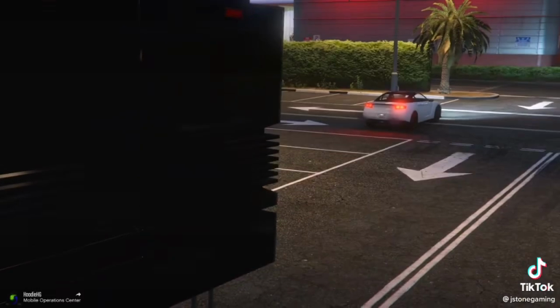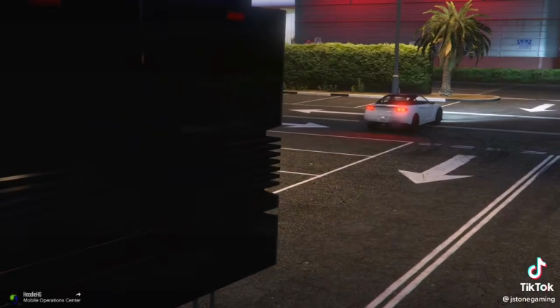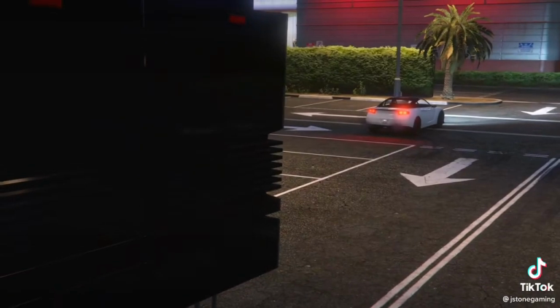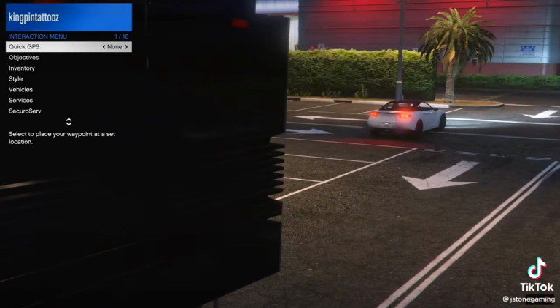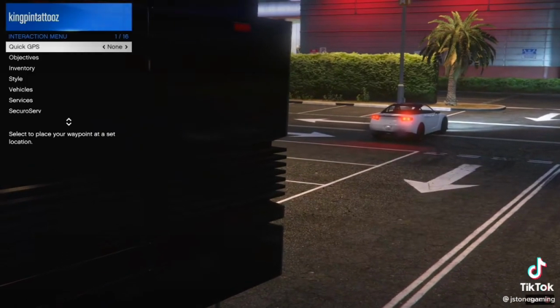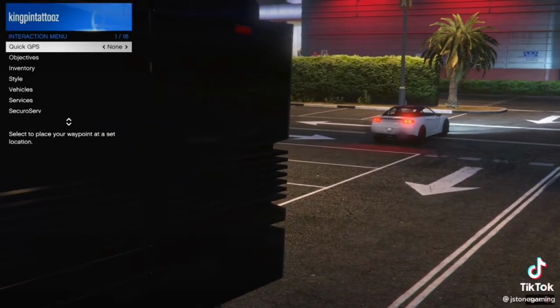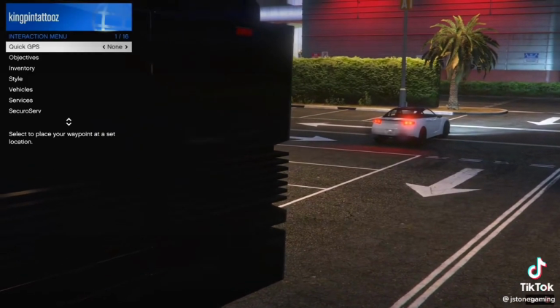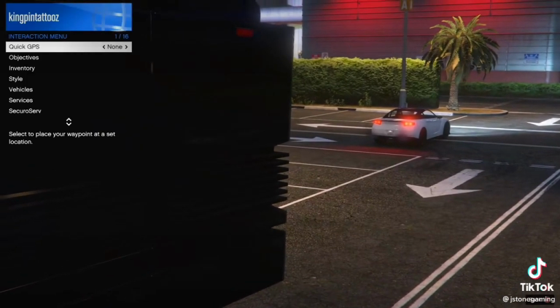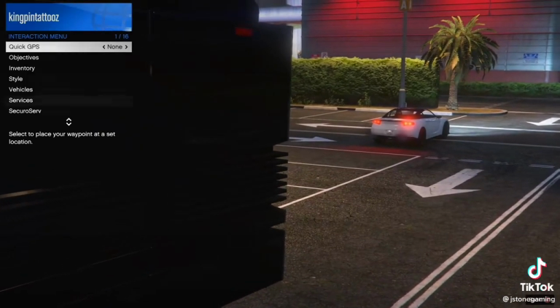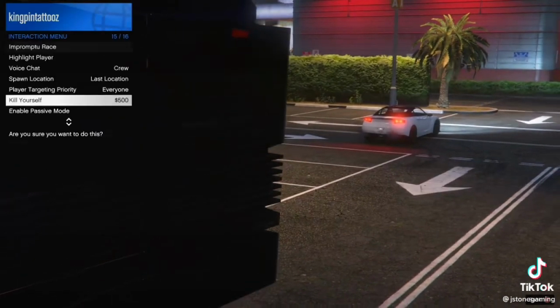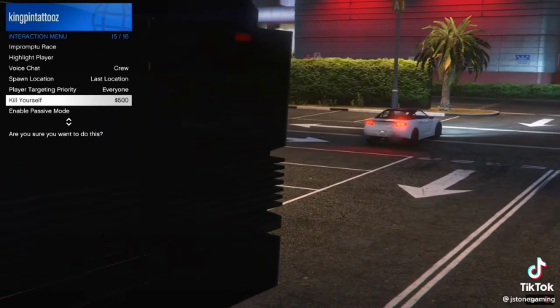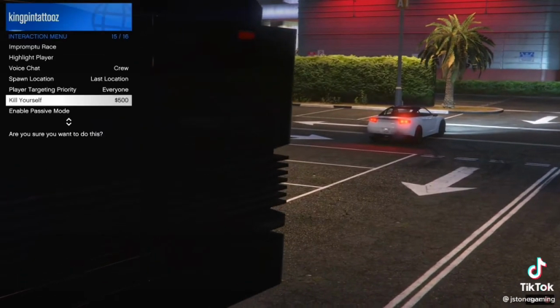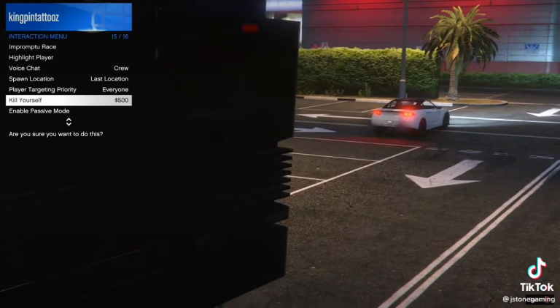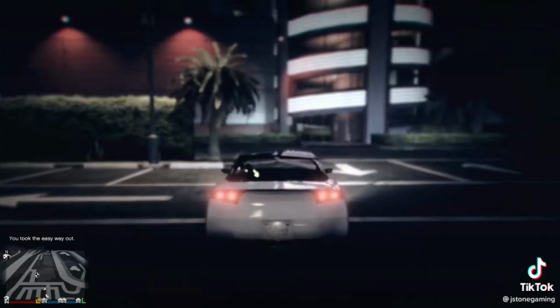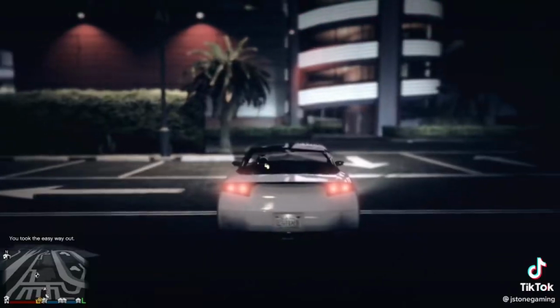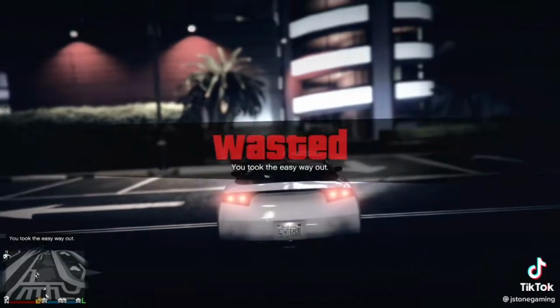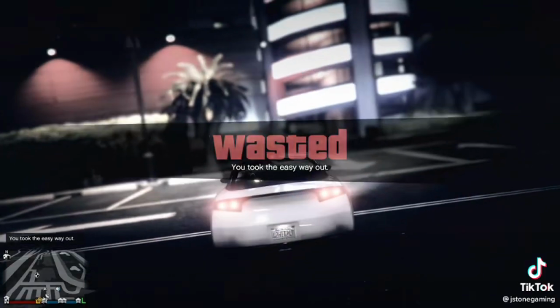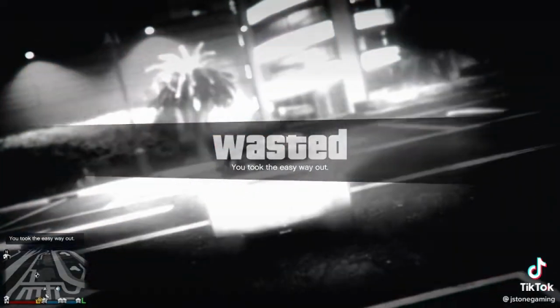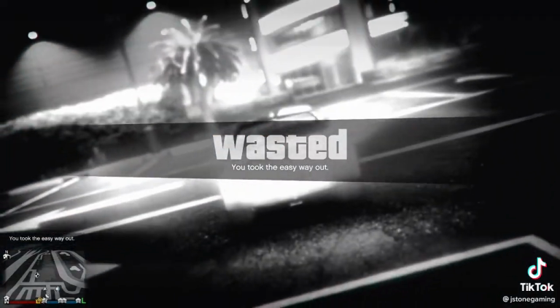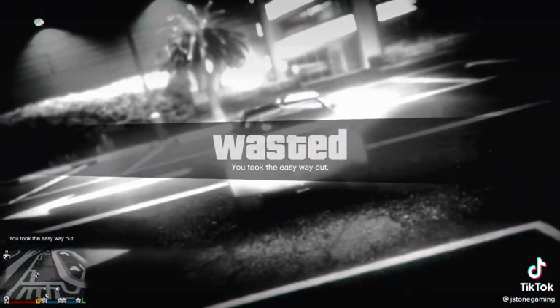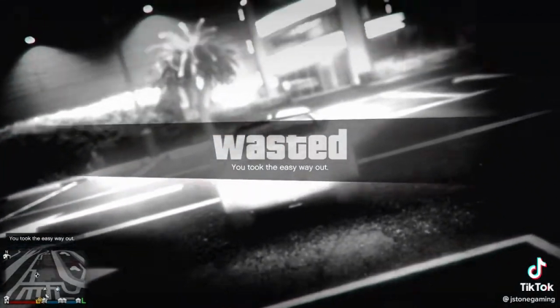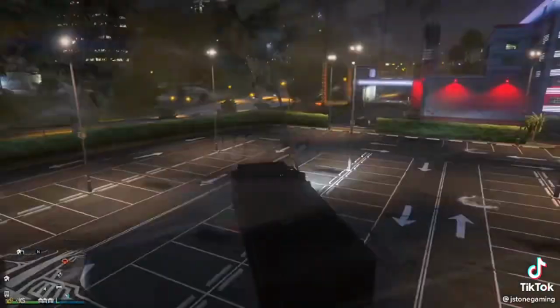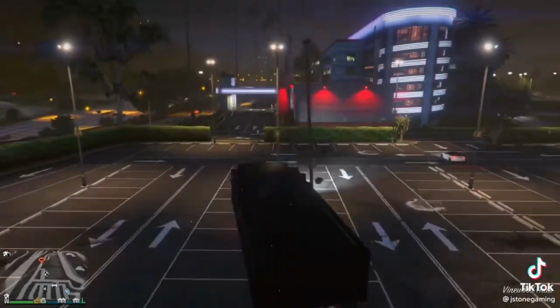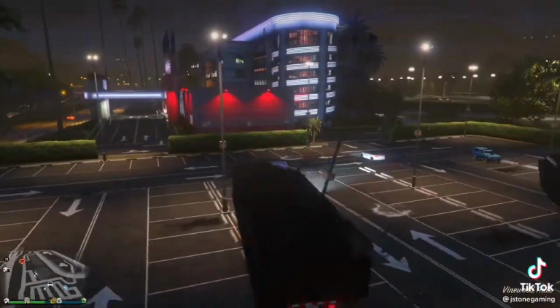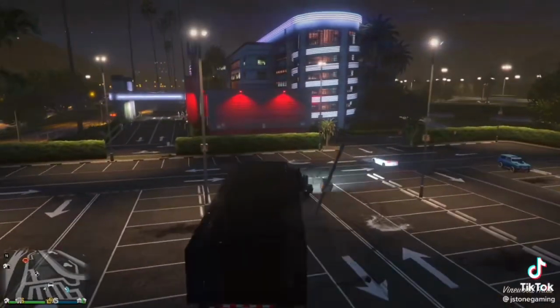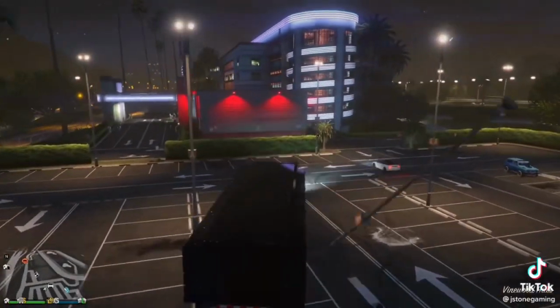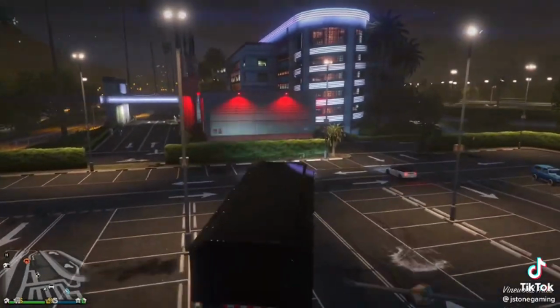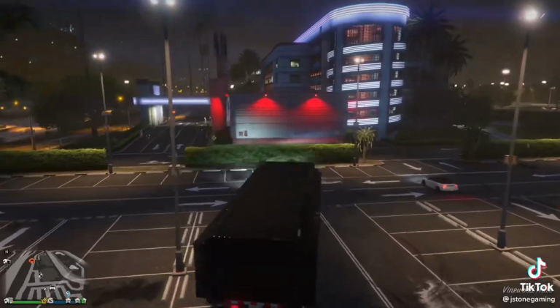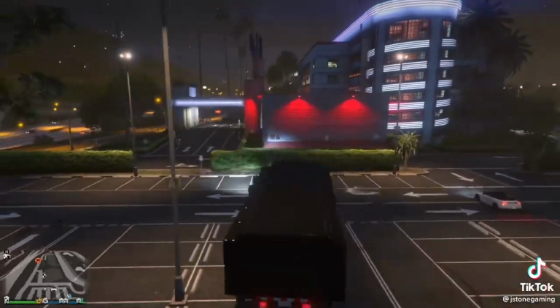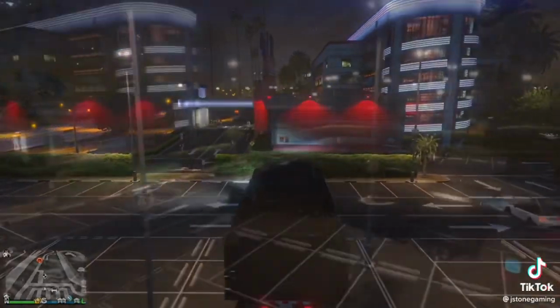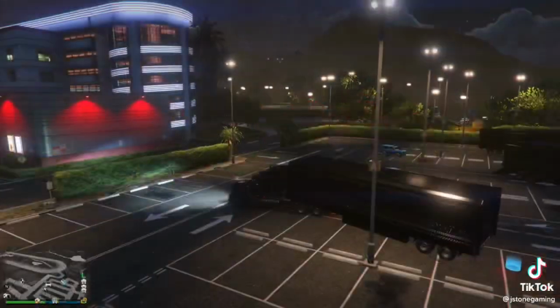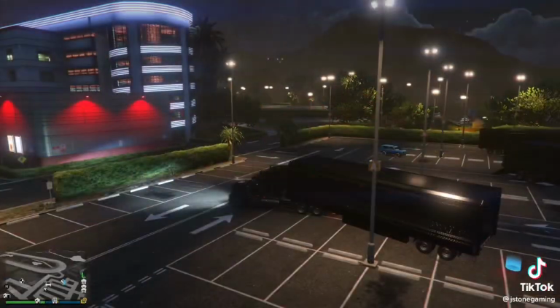You'll get this screen. Open up the interaction menu and kill yourself. Go back to your MOC and repark it in a new location a few hundred feet away.